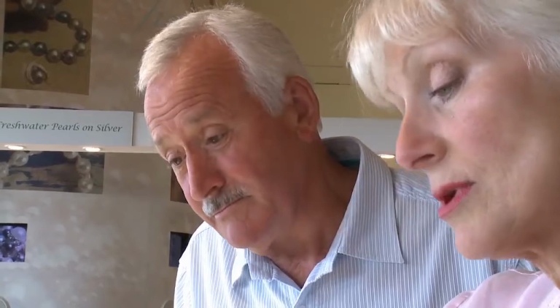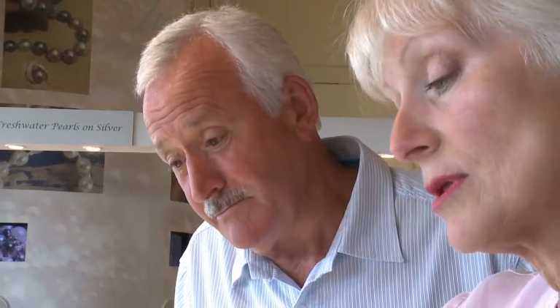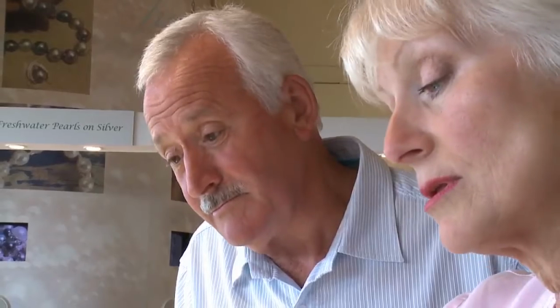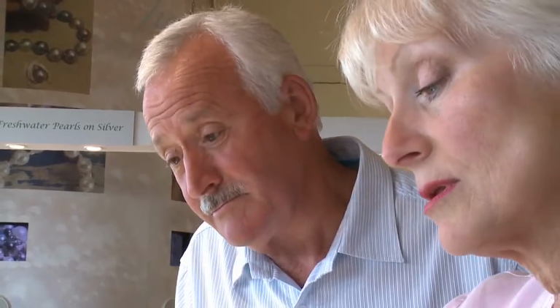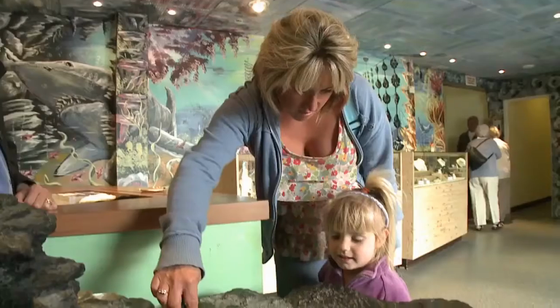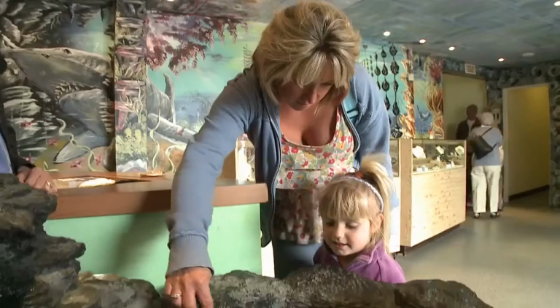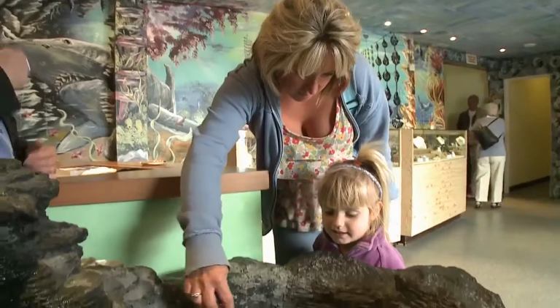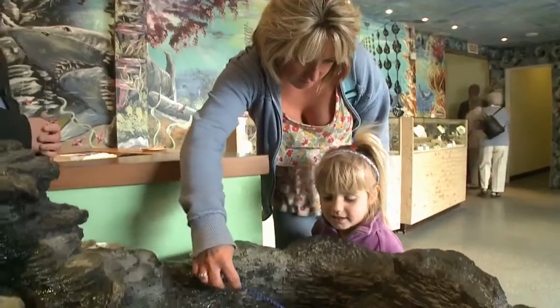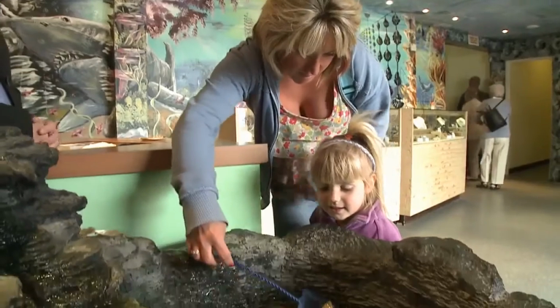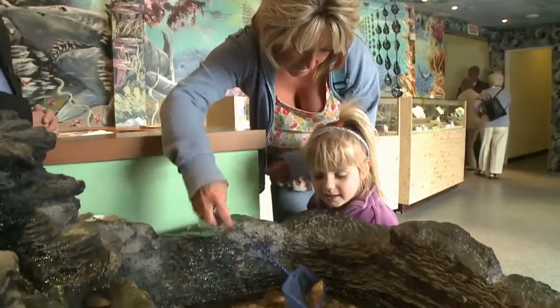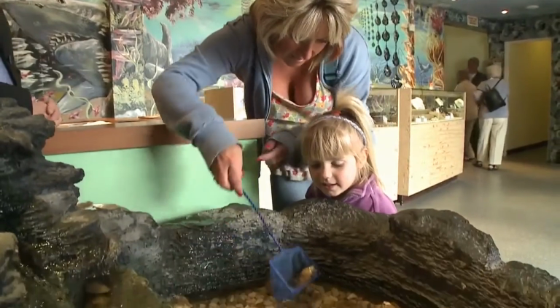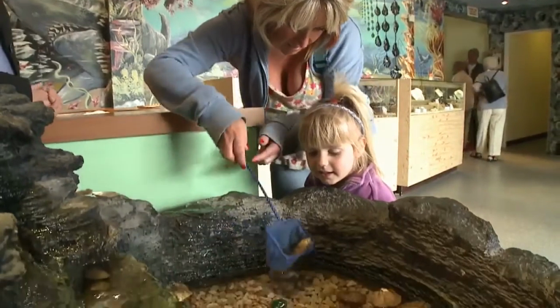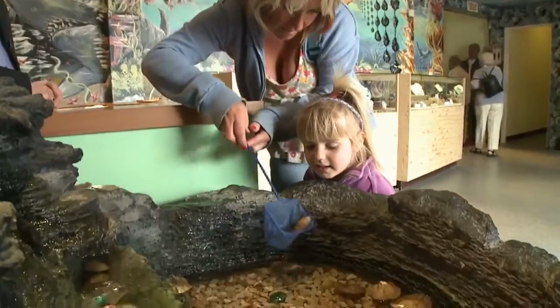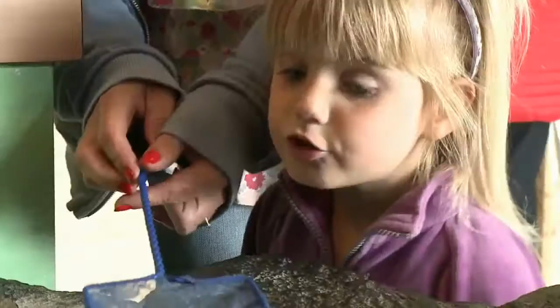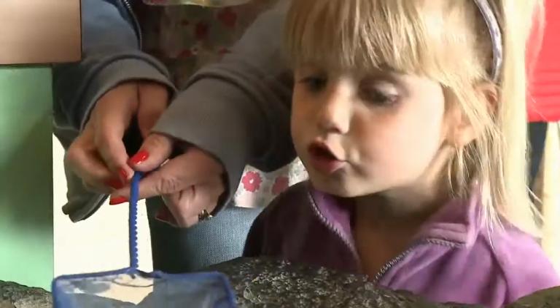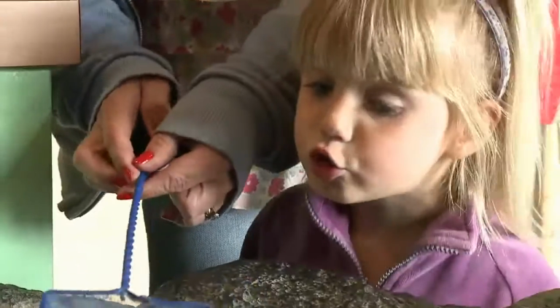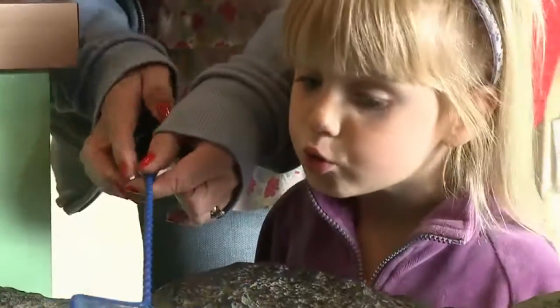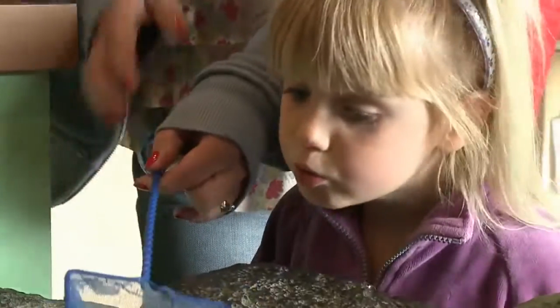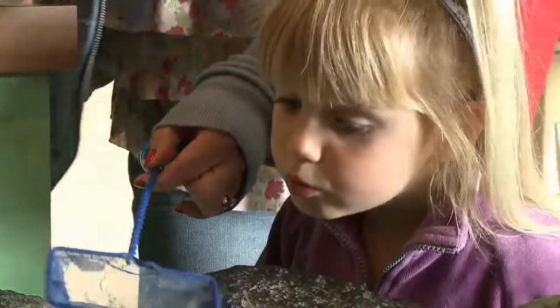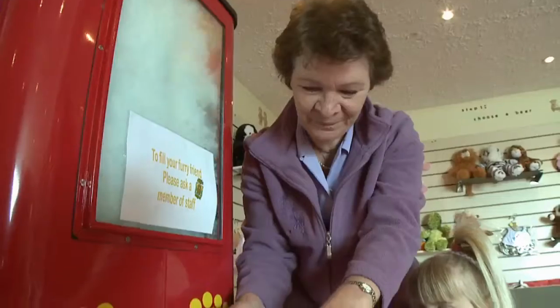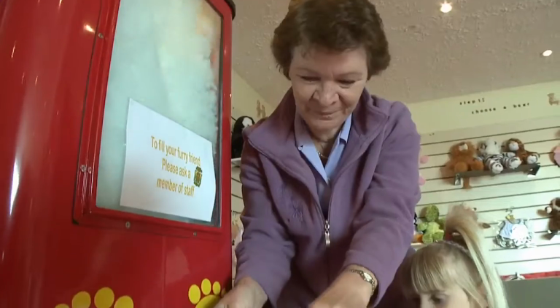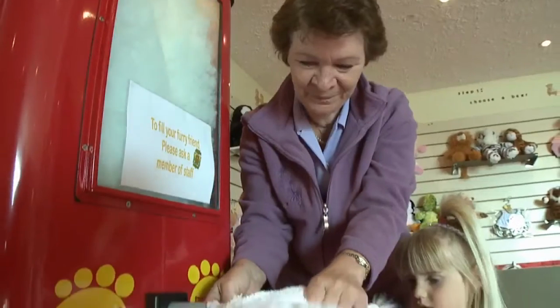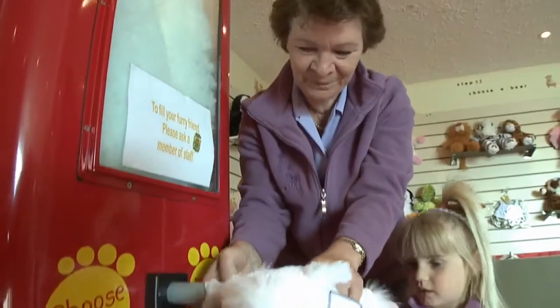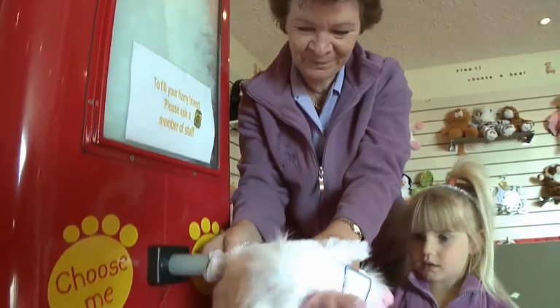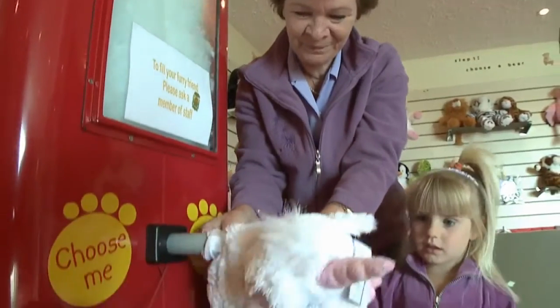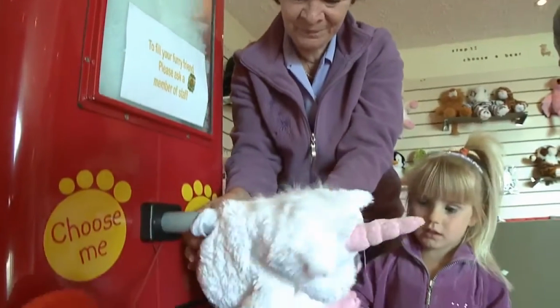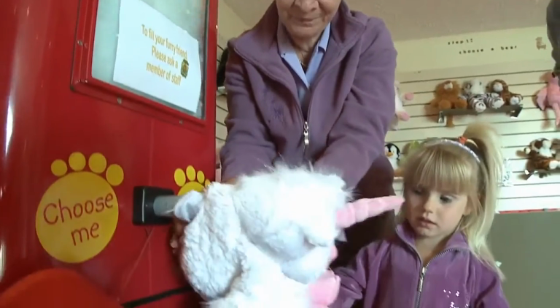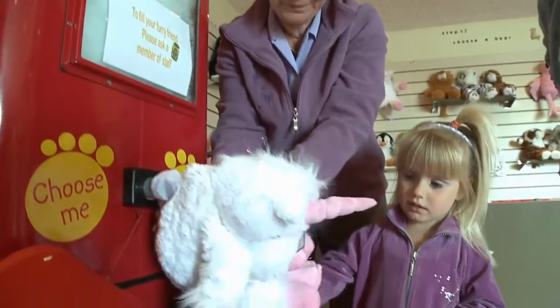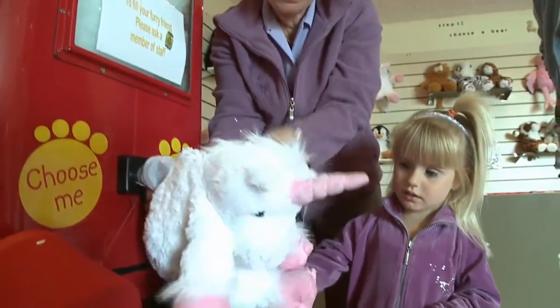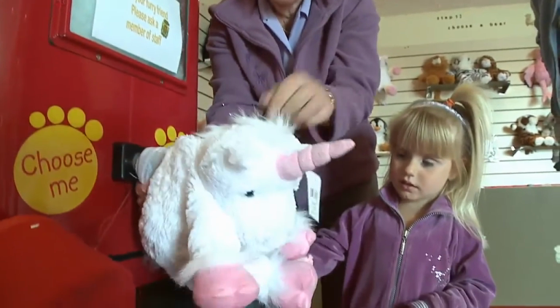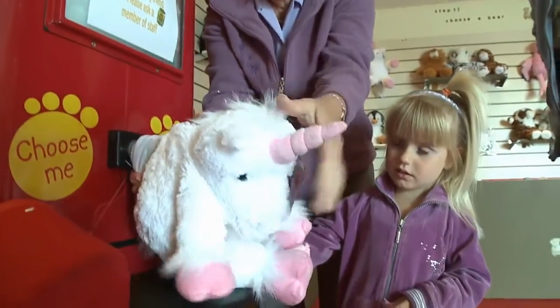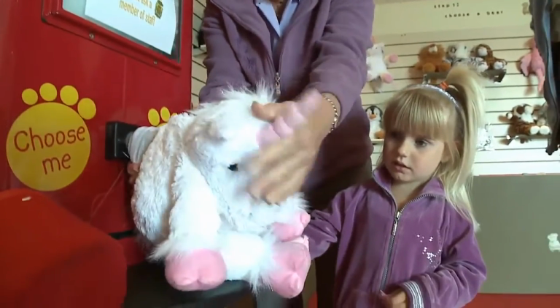And for the kids, fish for pearls or make your very own cuddly toy.